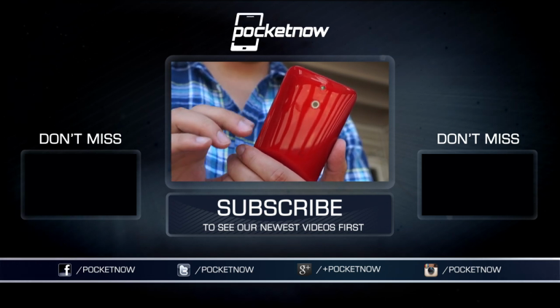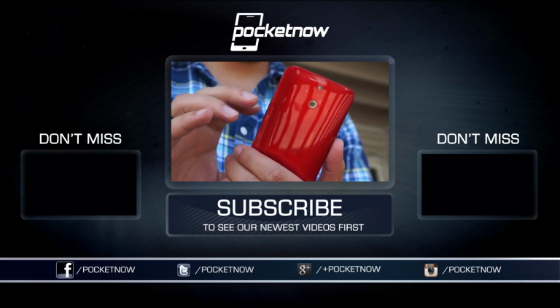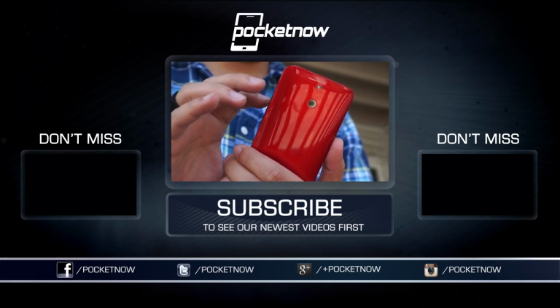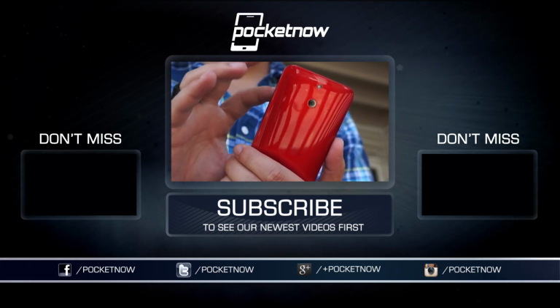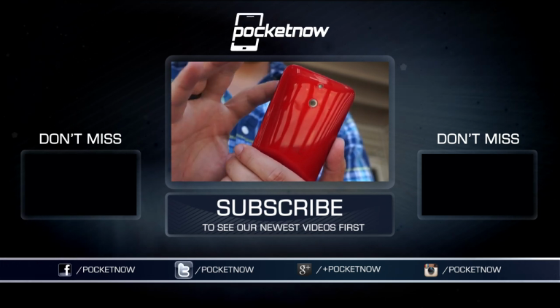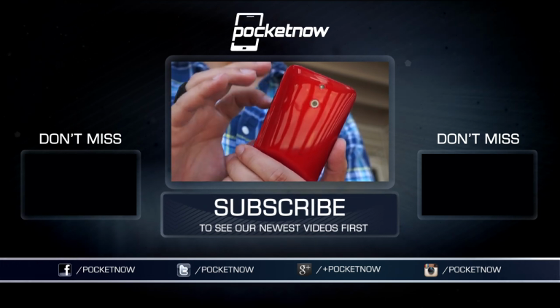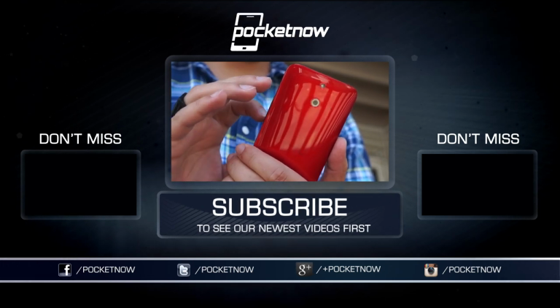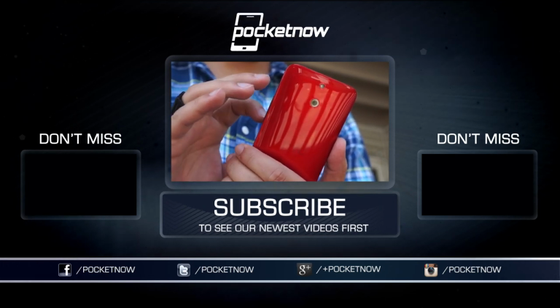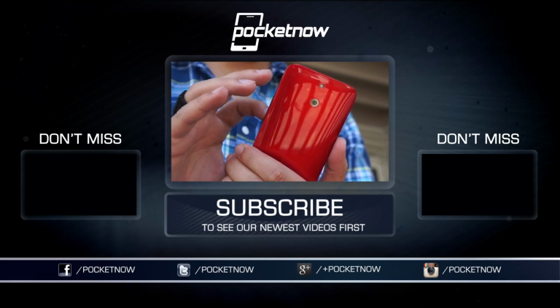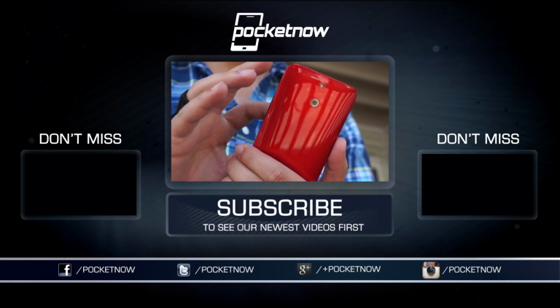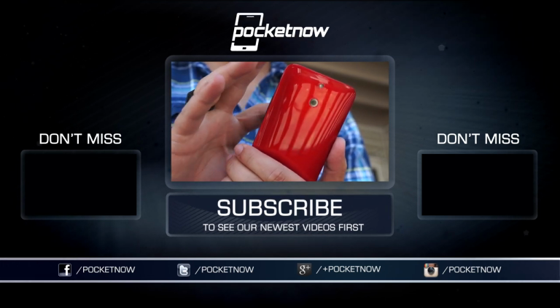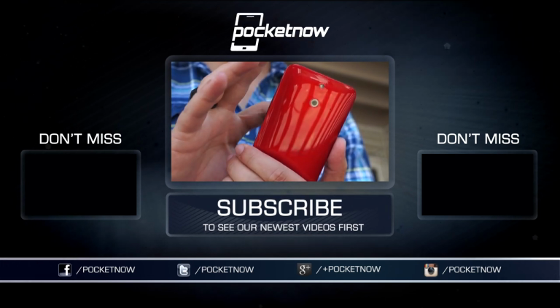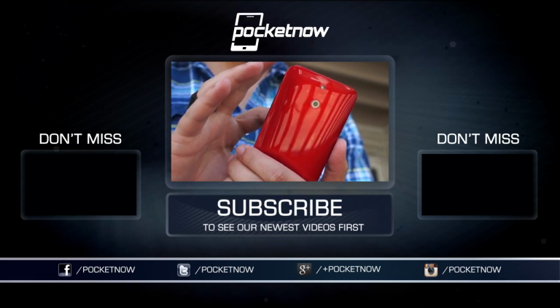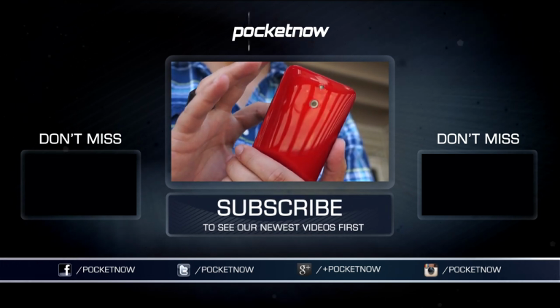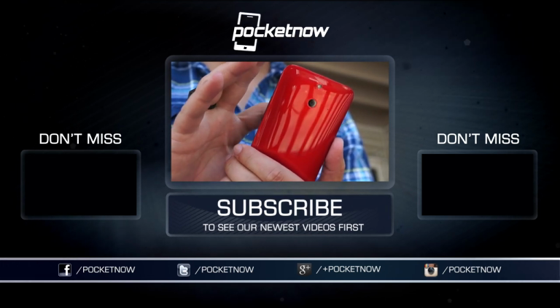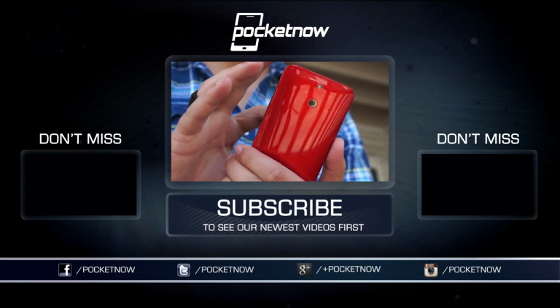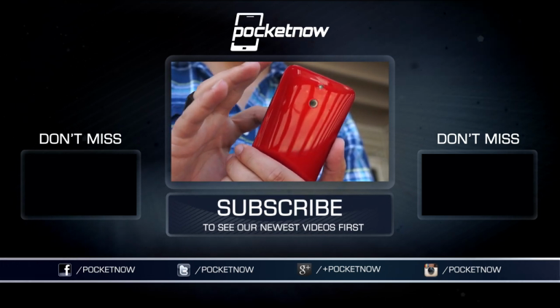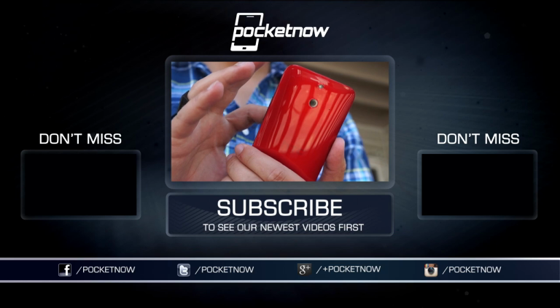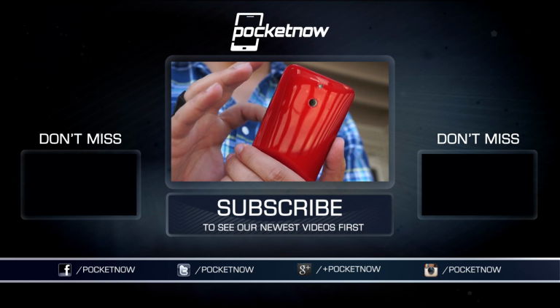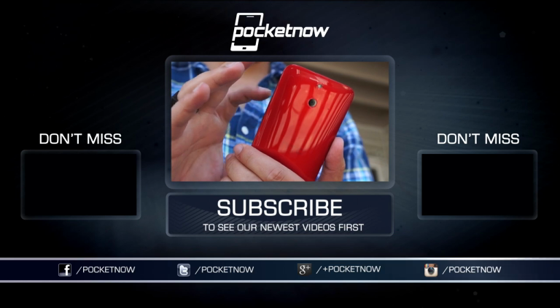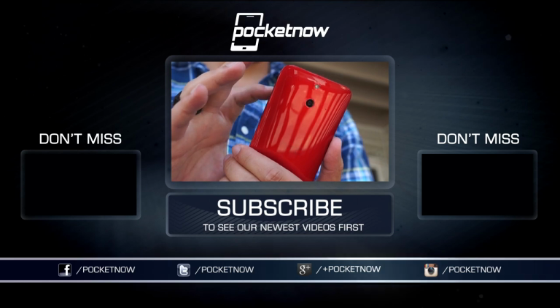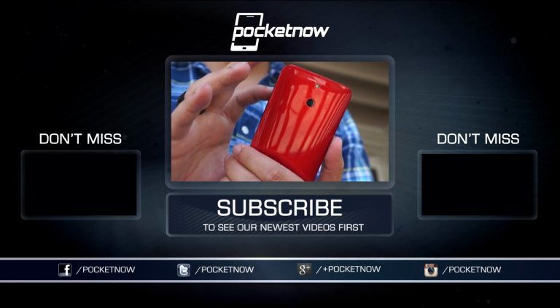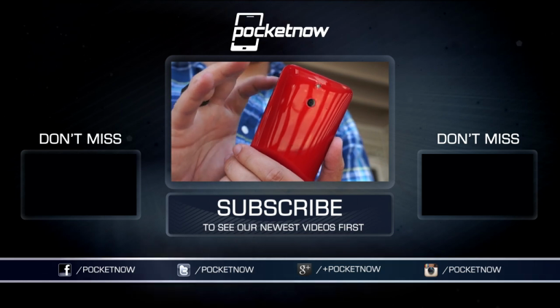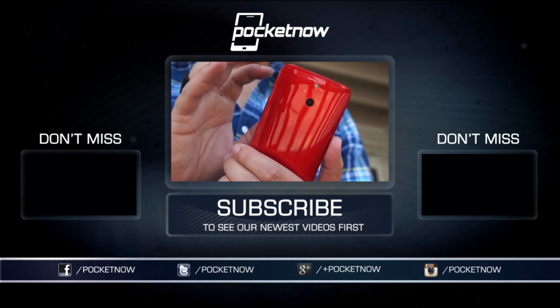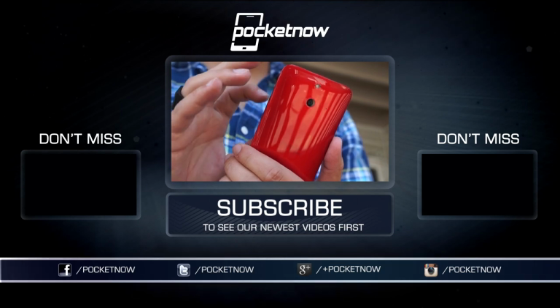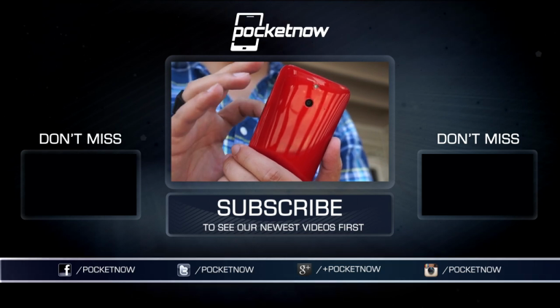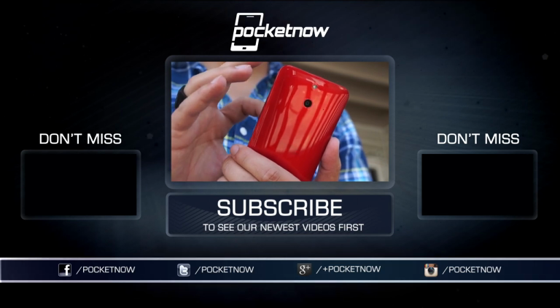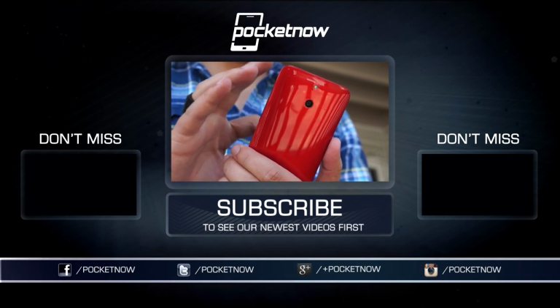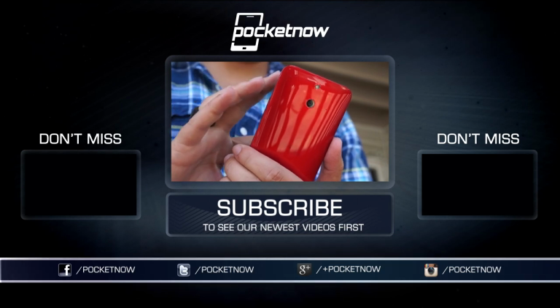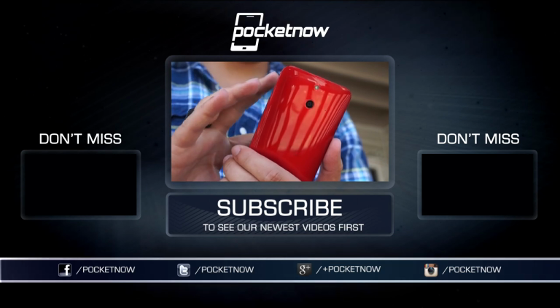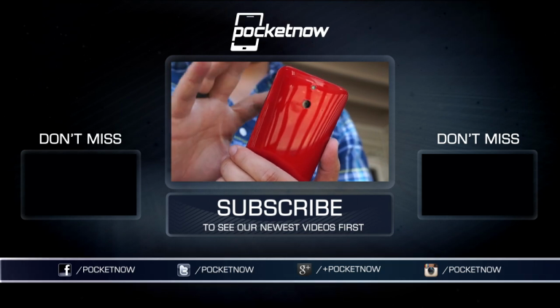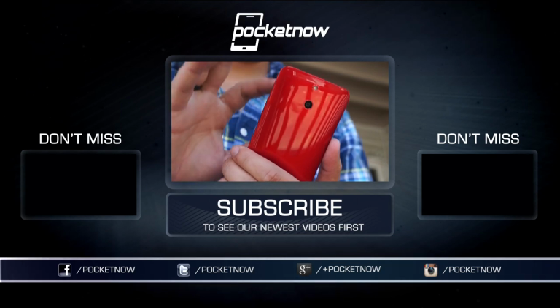Until next time, this has been Michael Fisher with Pocketnow — thanks for watching, and we'll see you very soon.